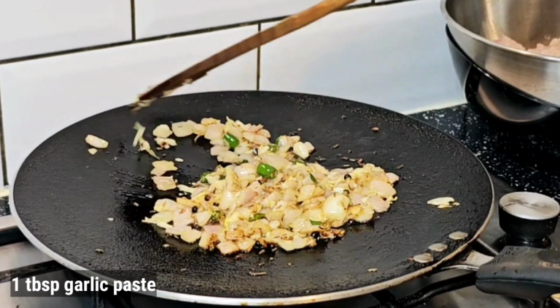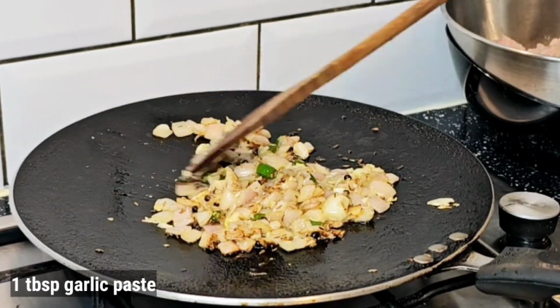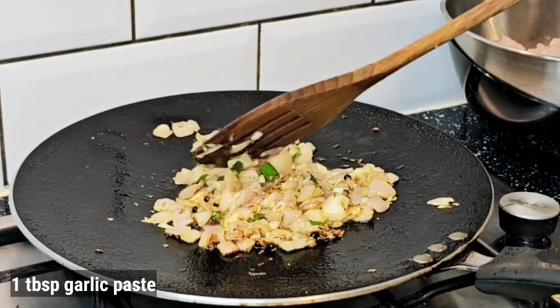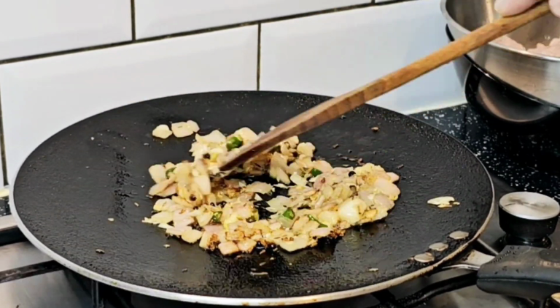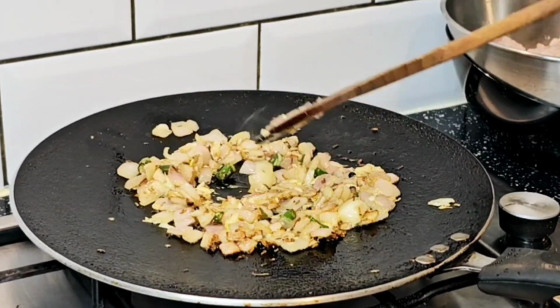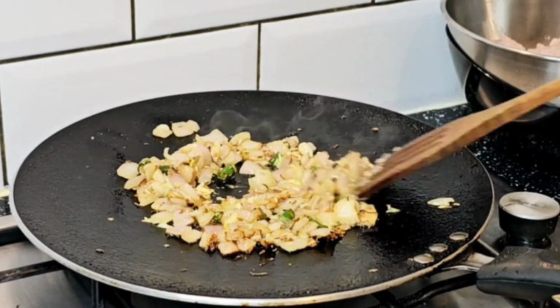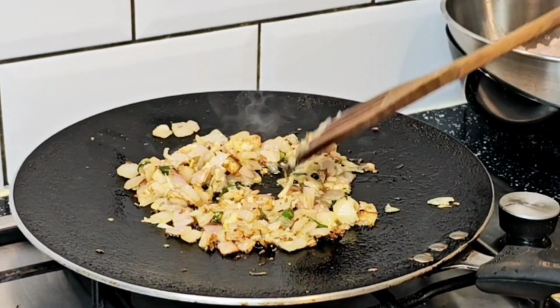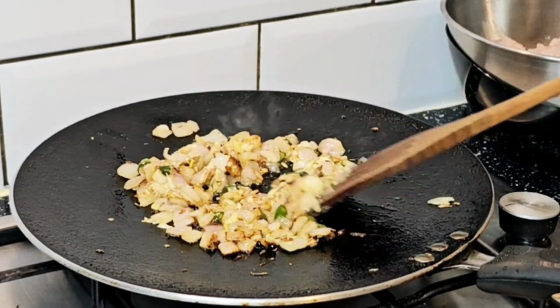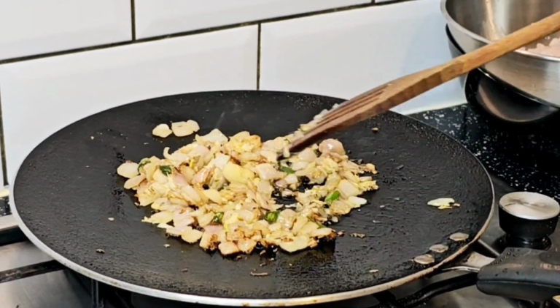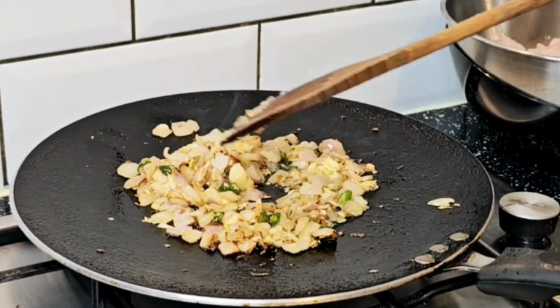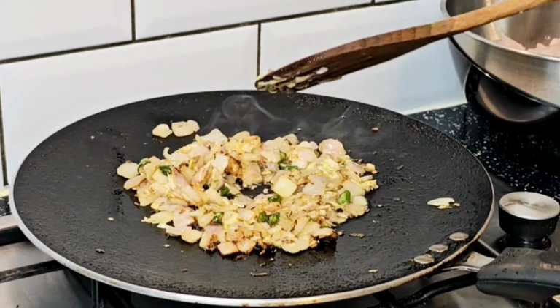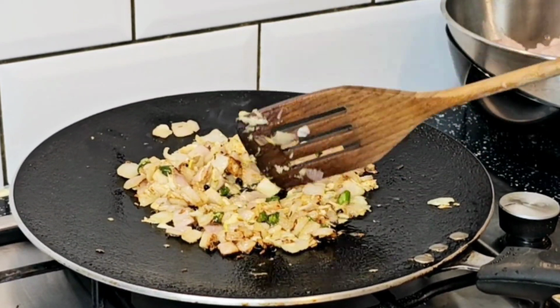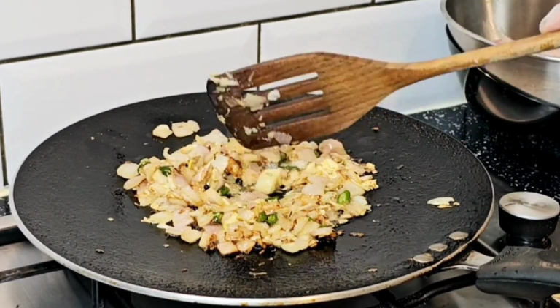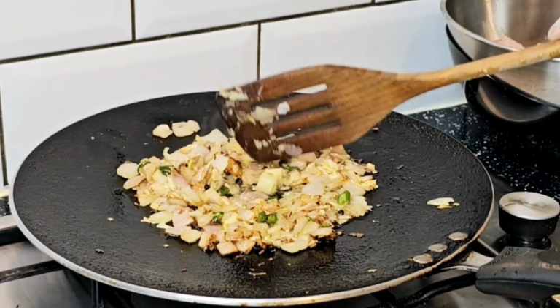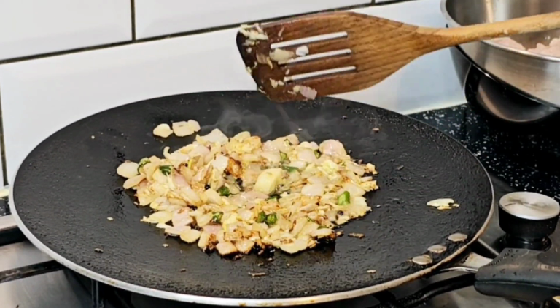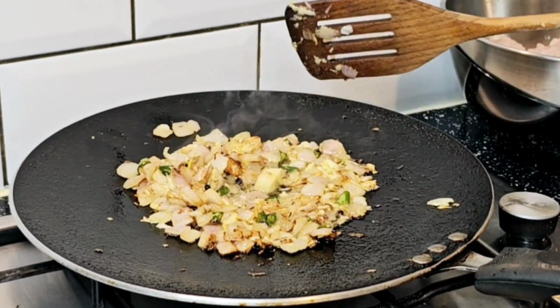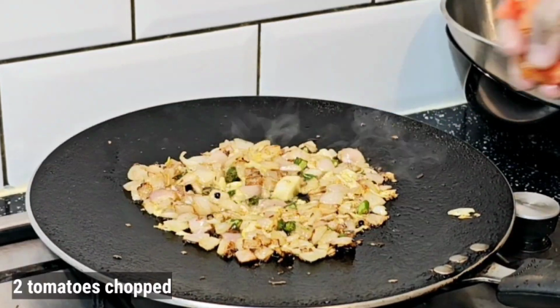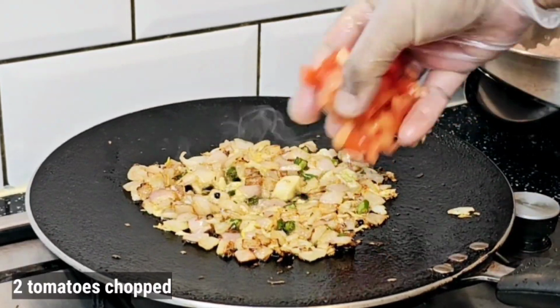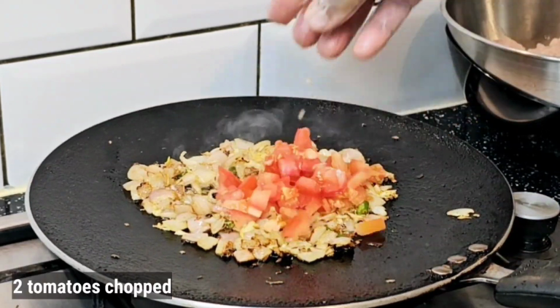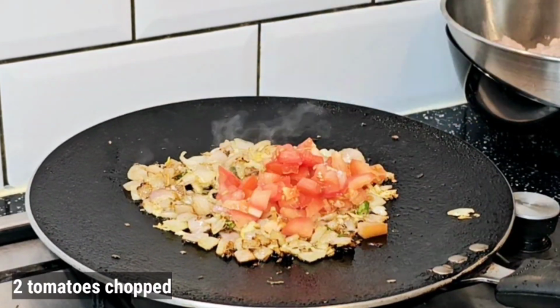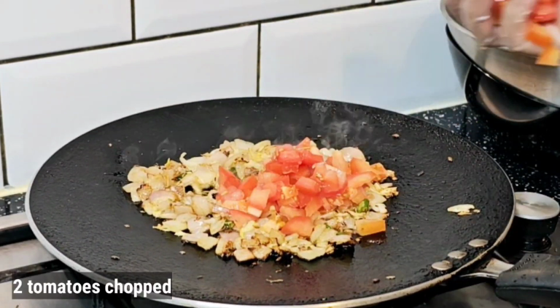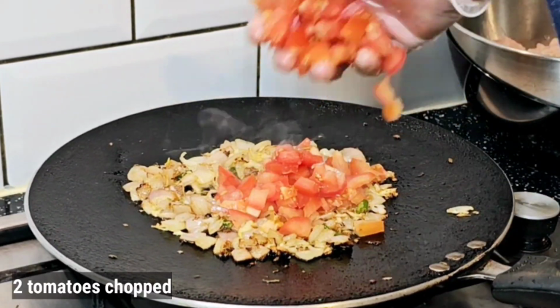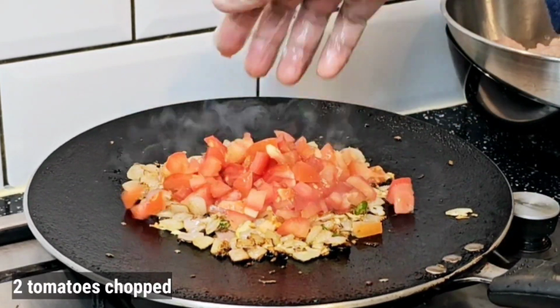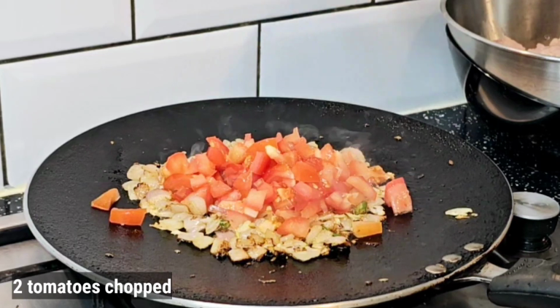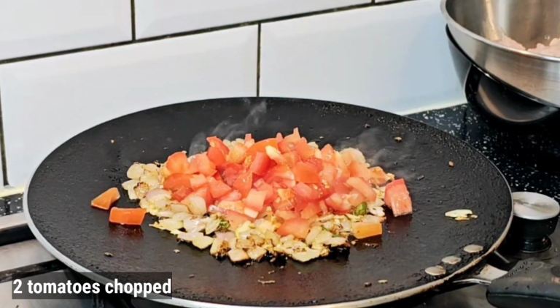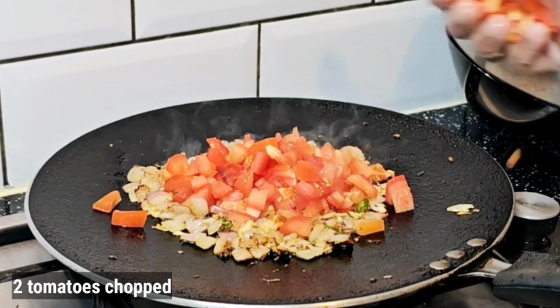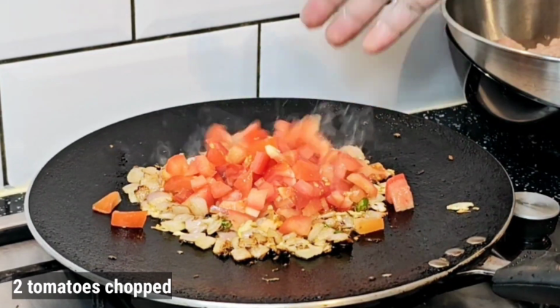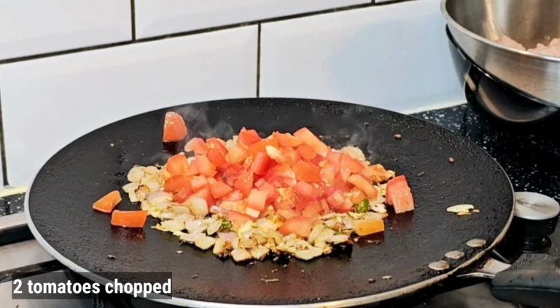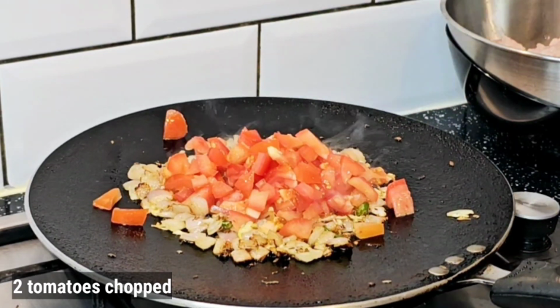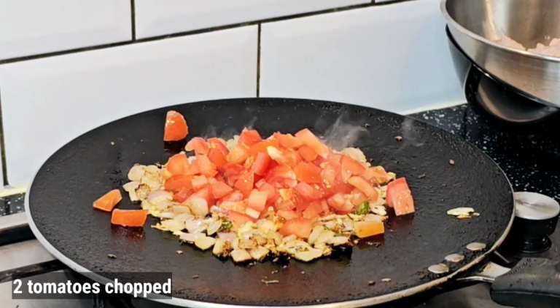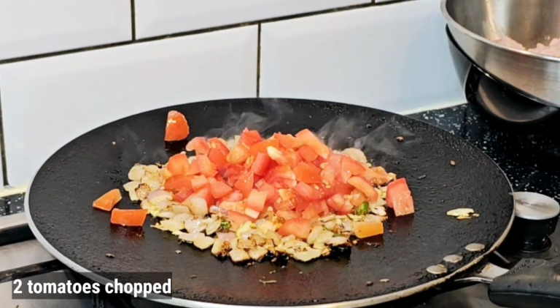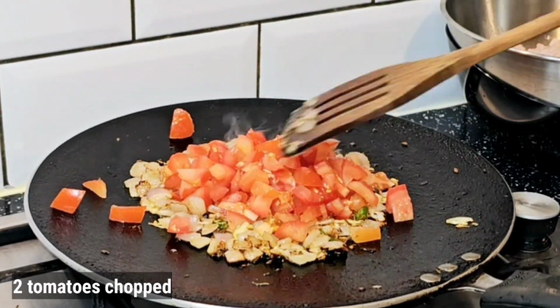He added garlic paste and 2 chopped tomatoes, and put all the ingredients together in a good way.